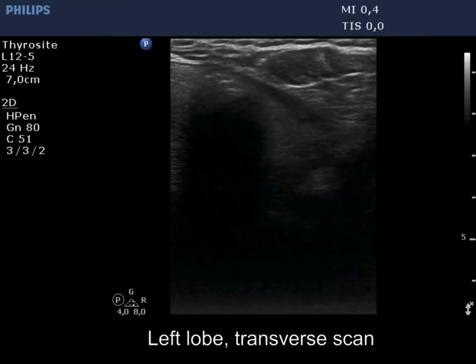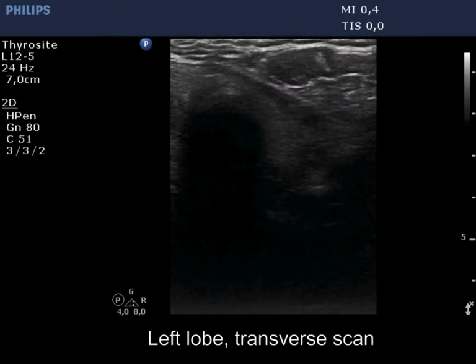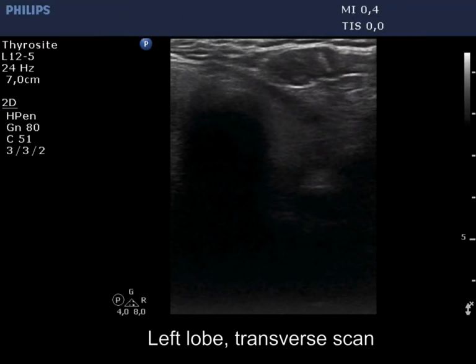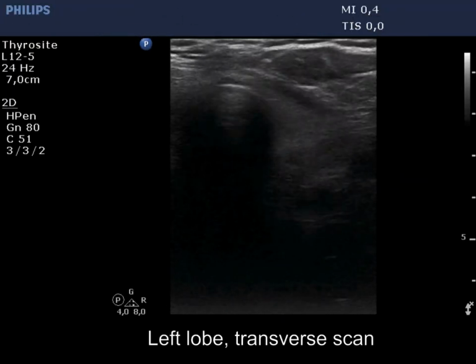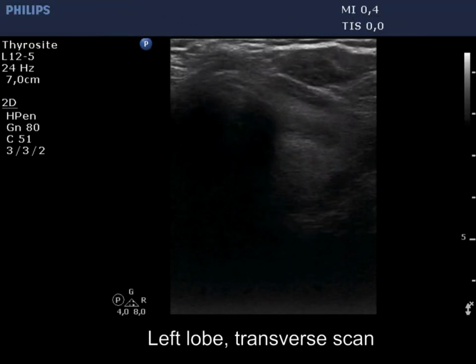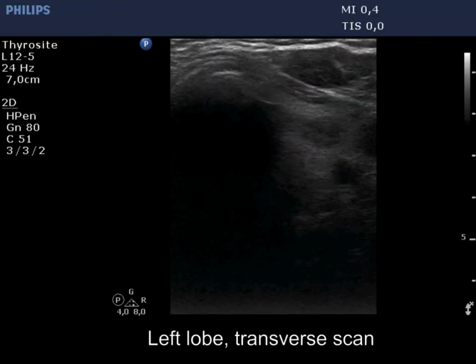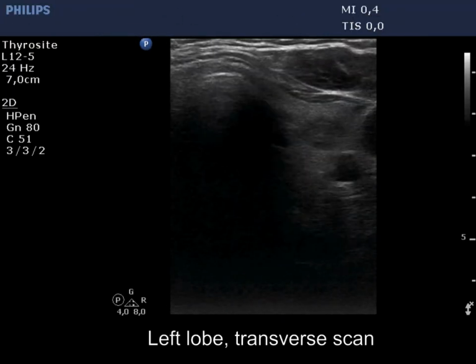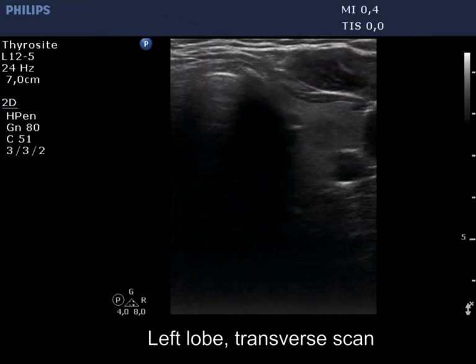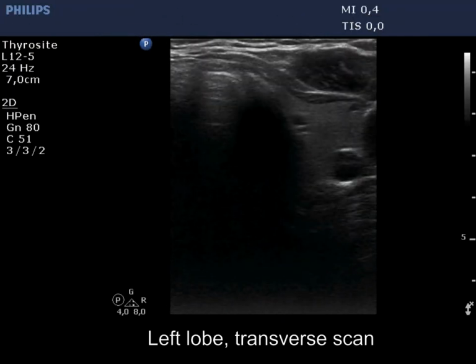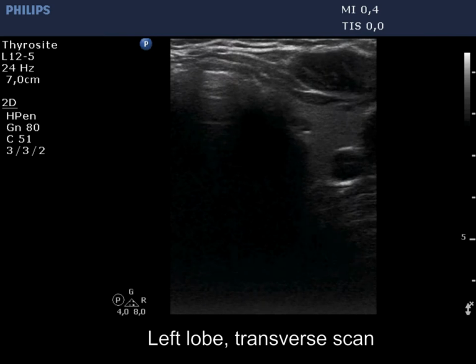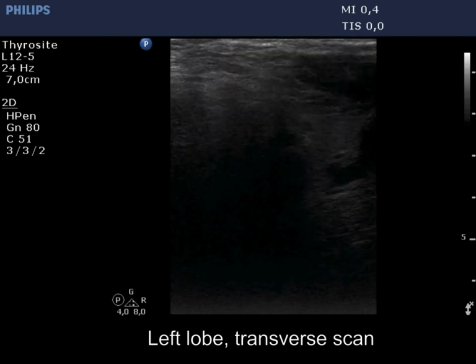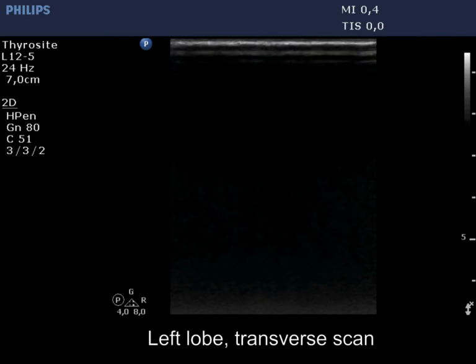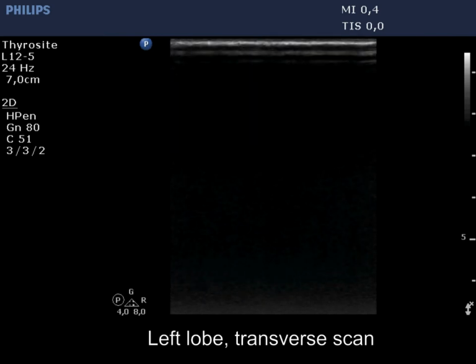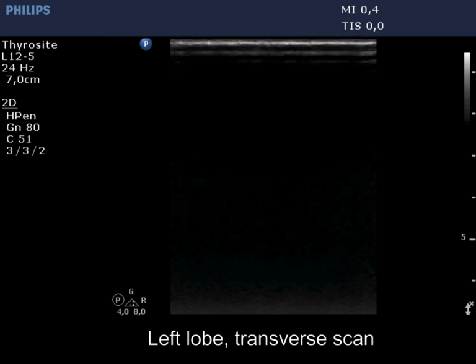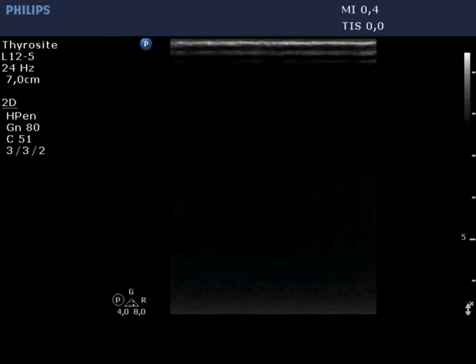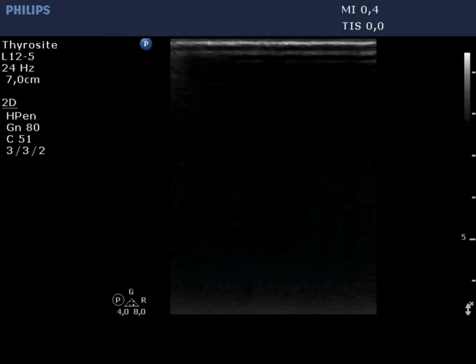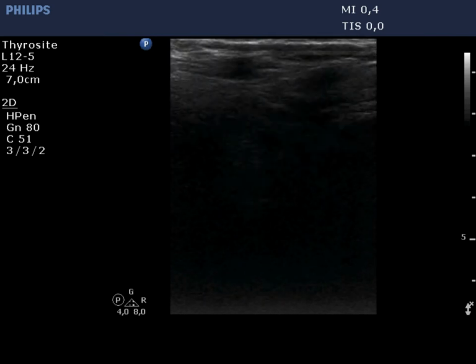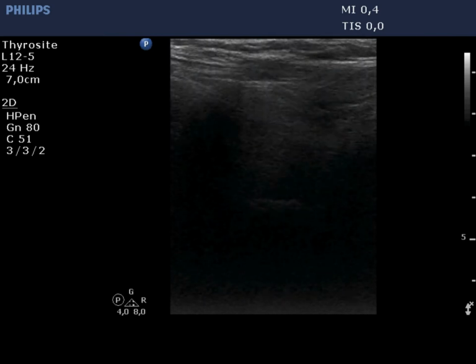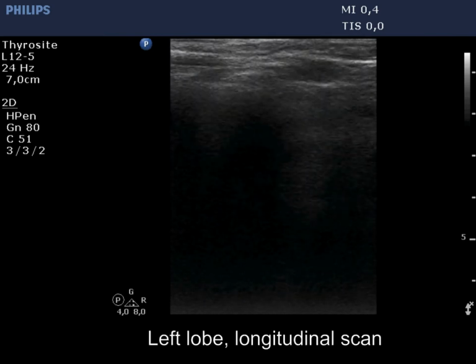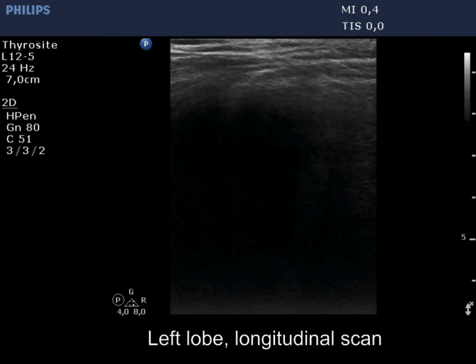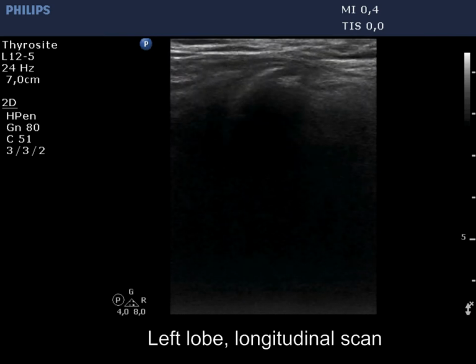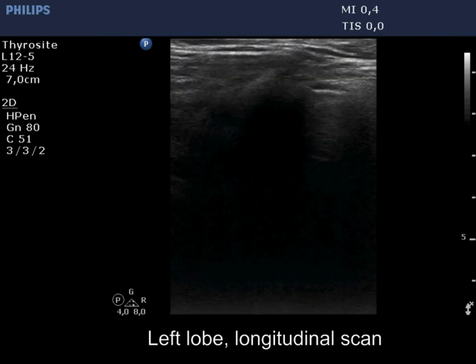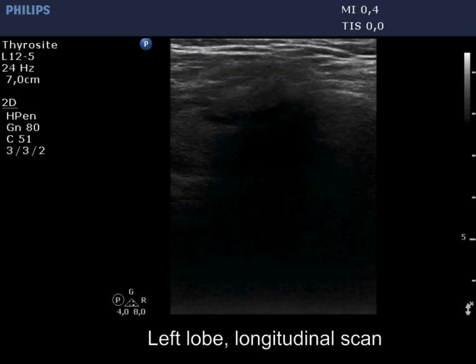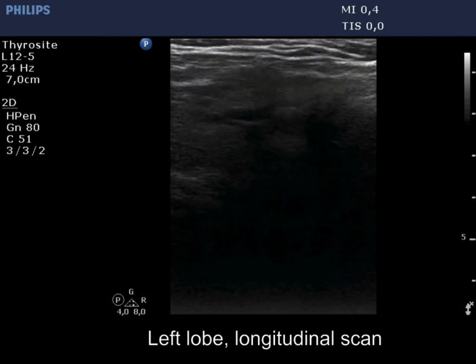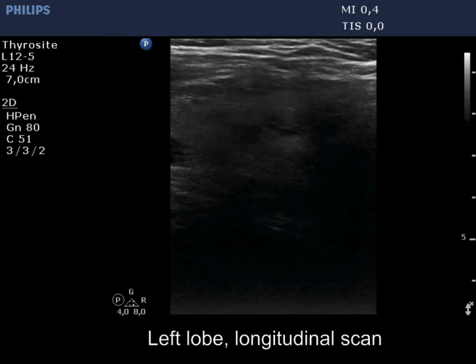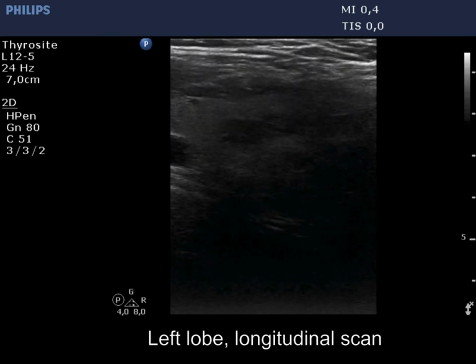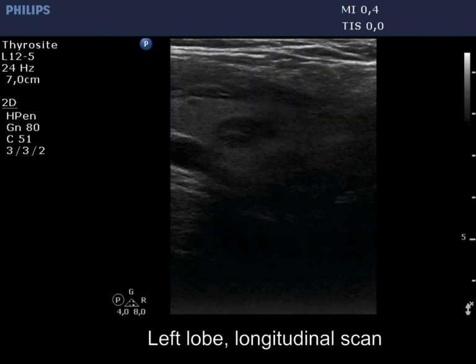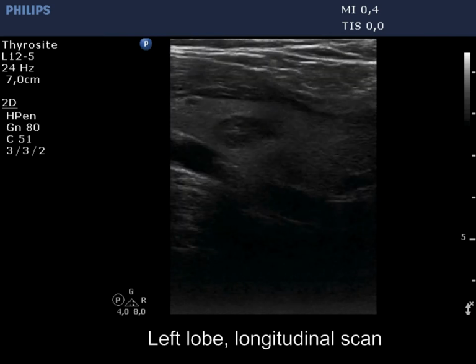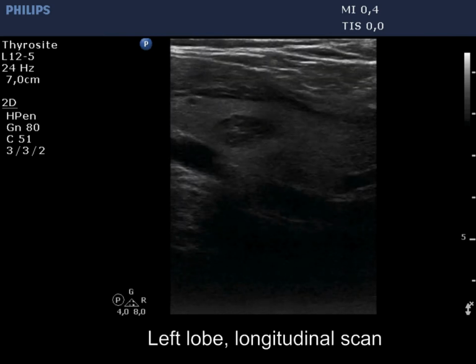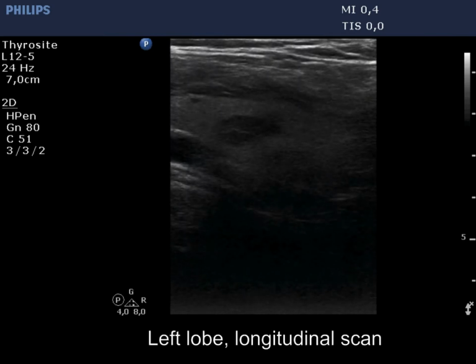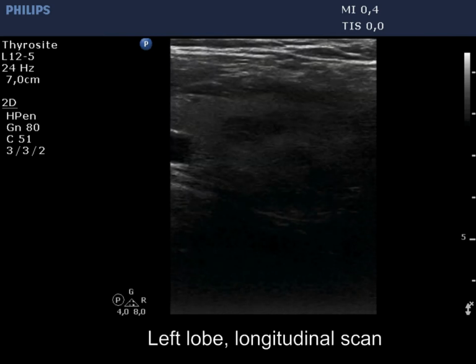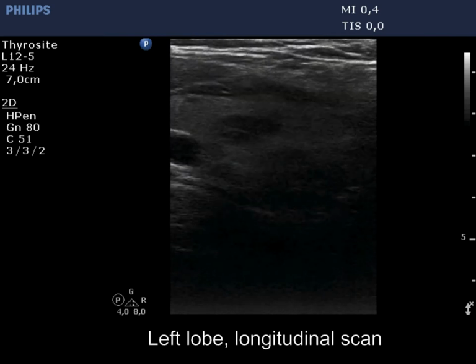The left lobe has a hypoechoic nodule. This lobe is normal in size.